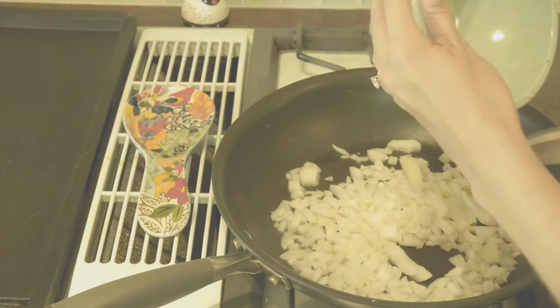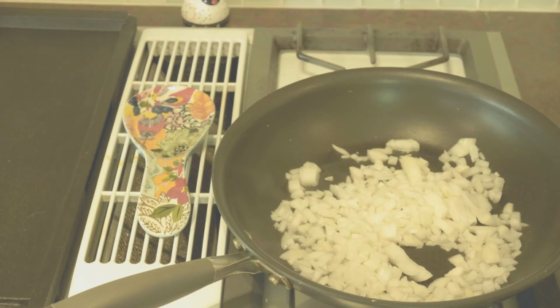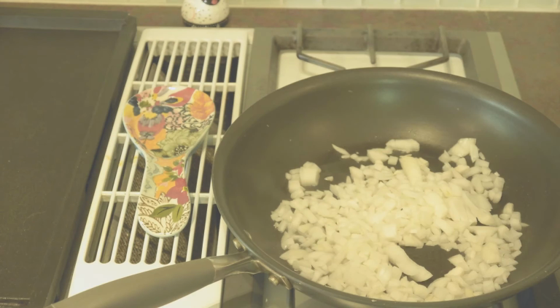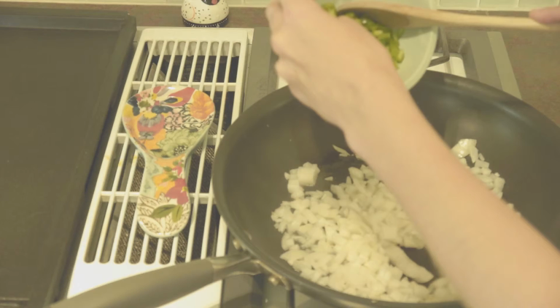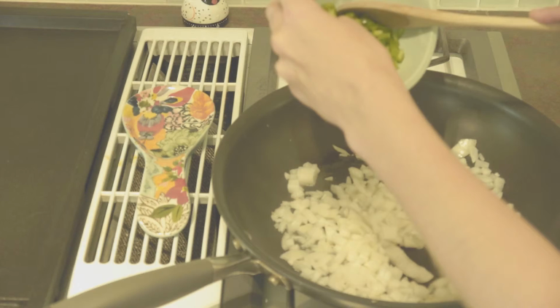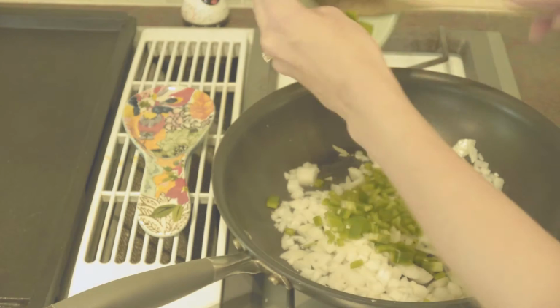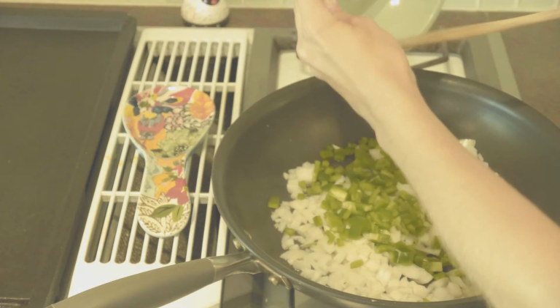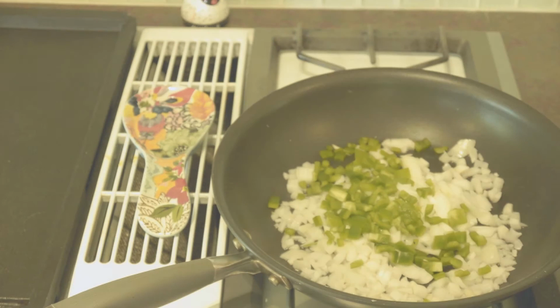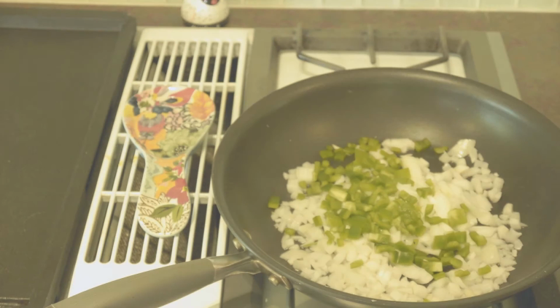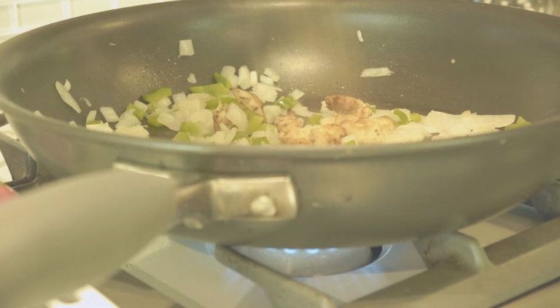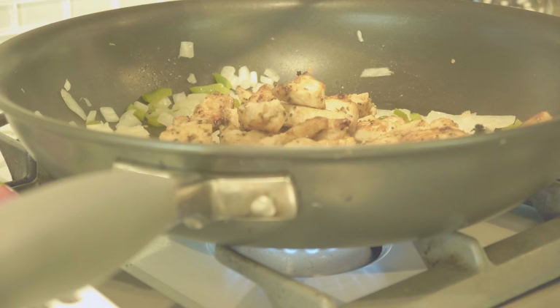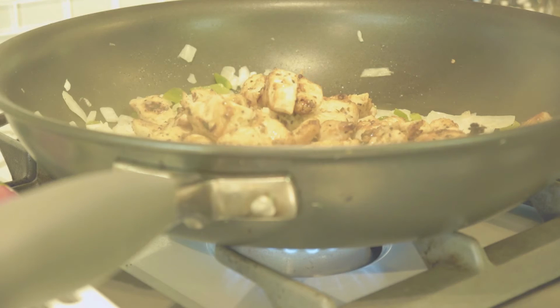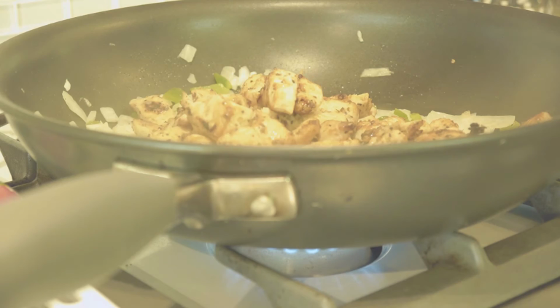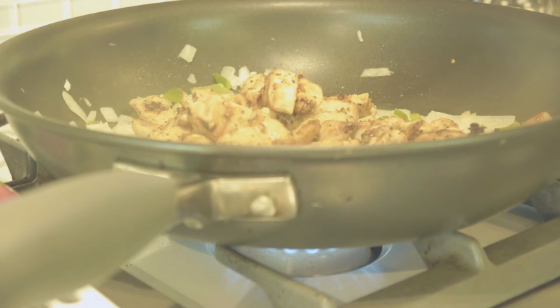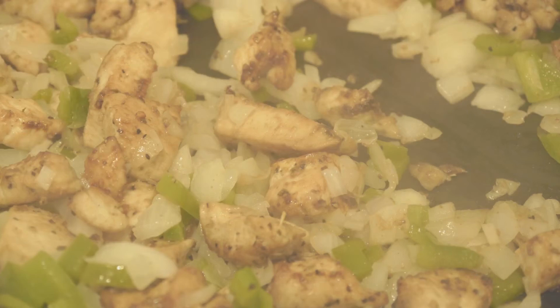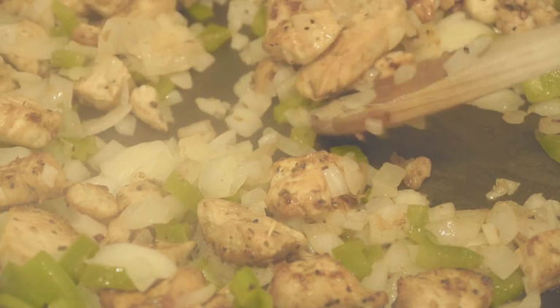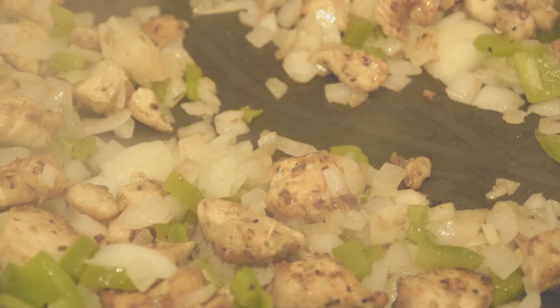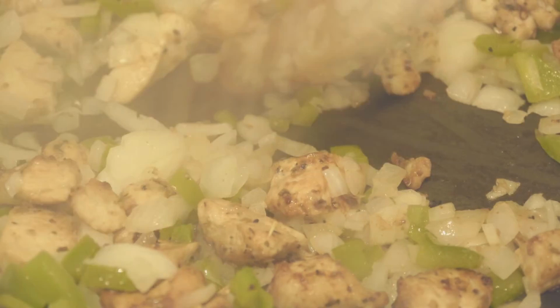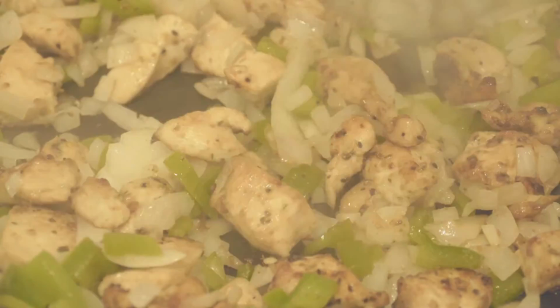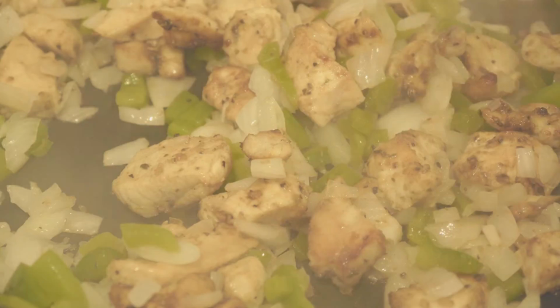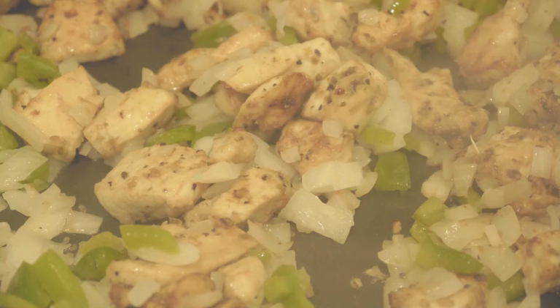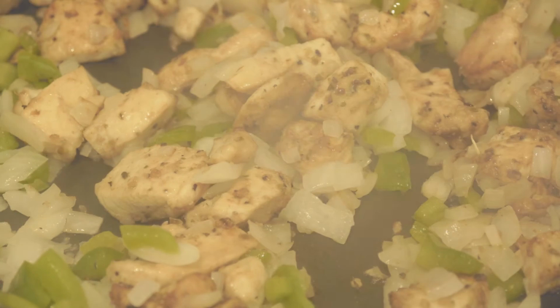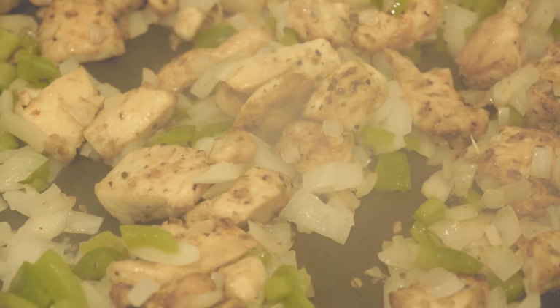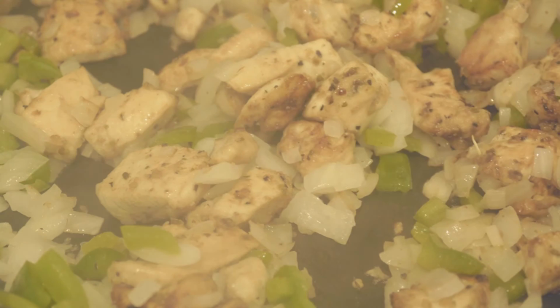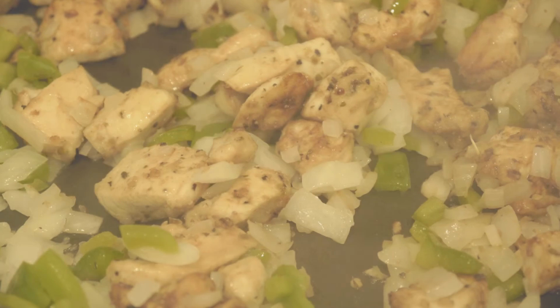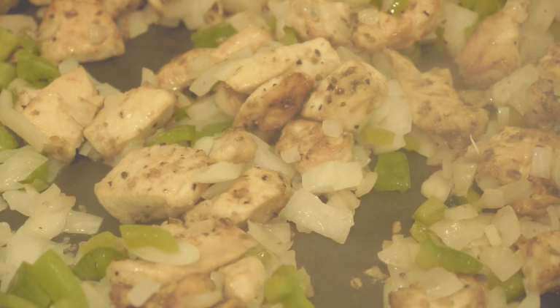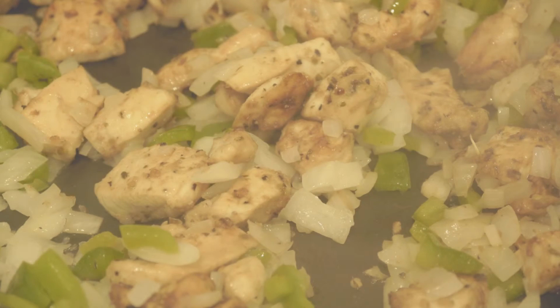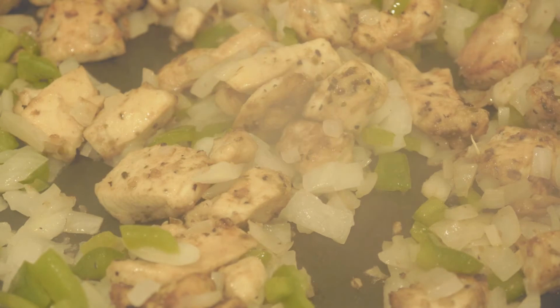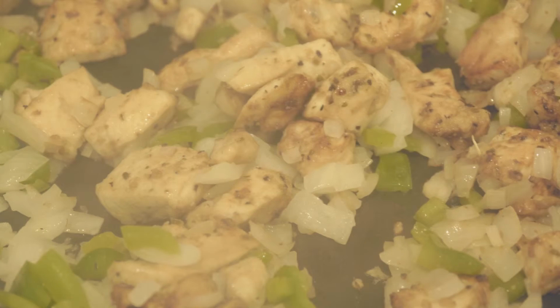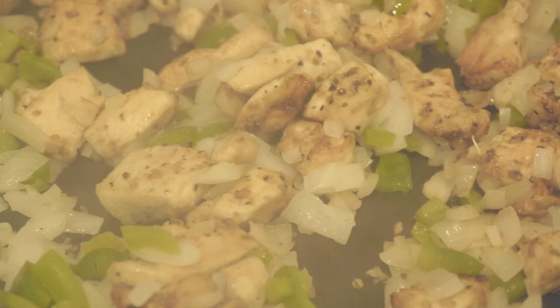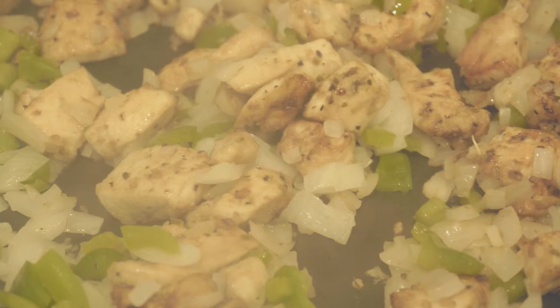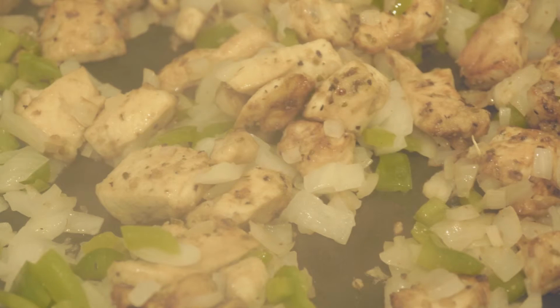Stir in the green bell pepper, onion, and chicken. Cook and stir until the vegetables have softened, about ten minutes.